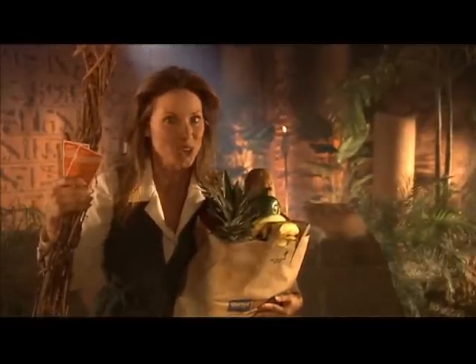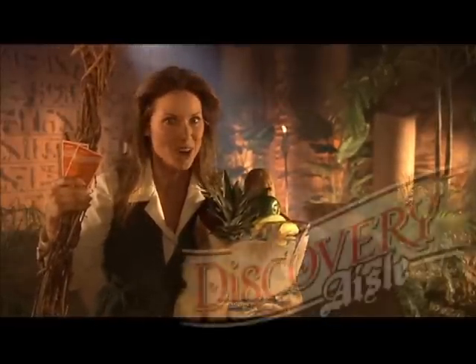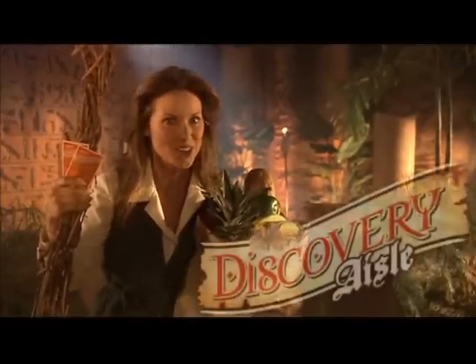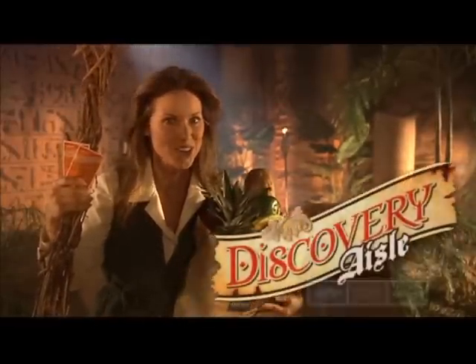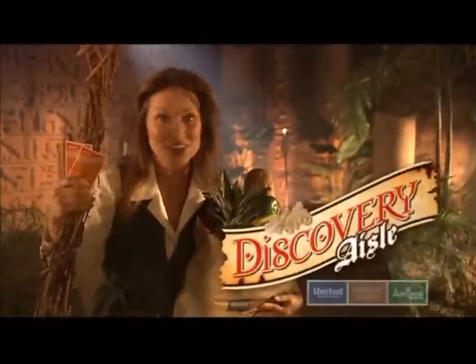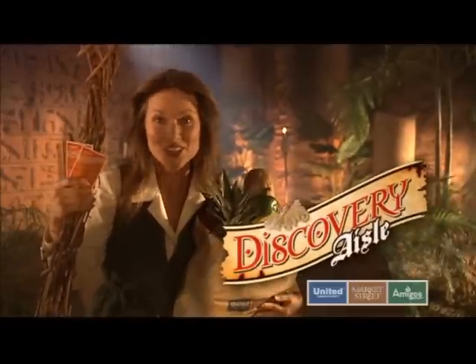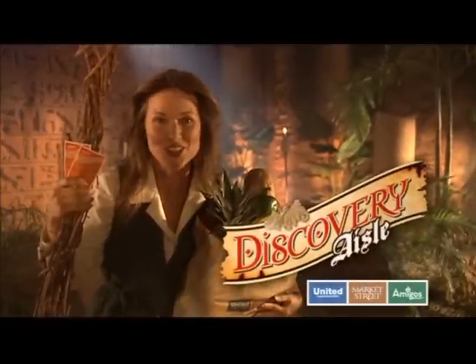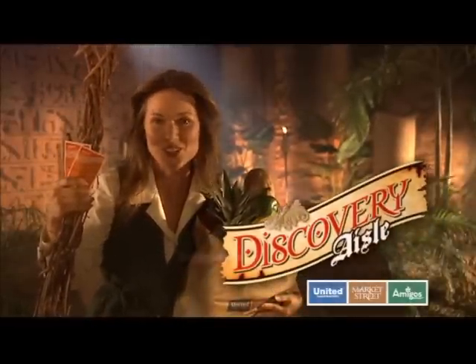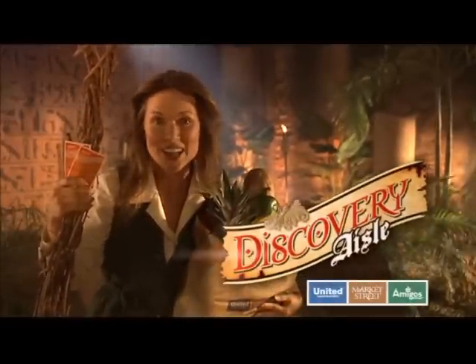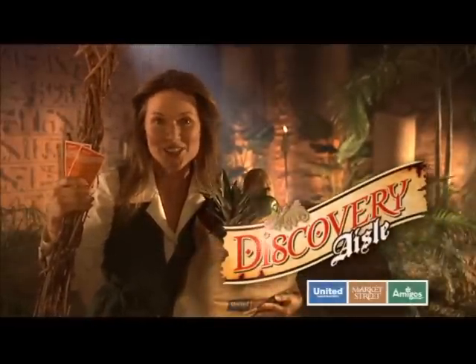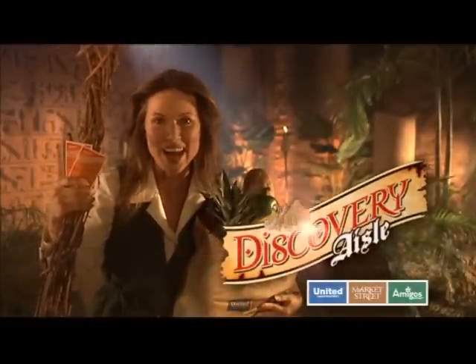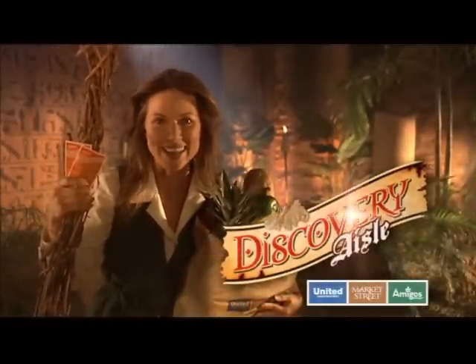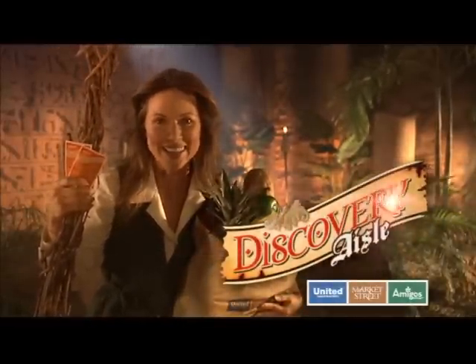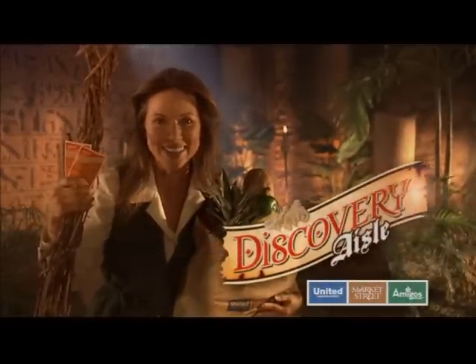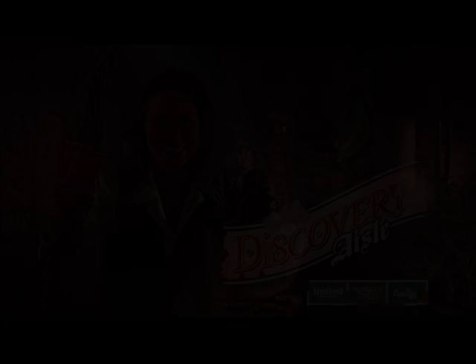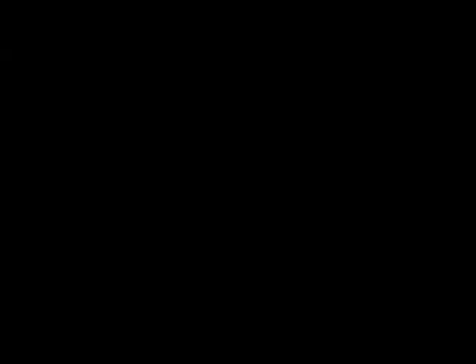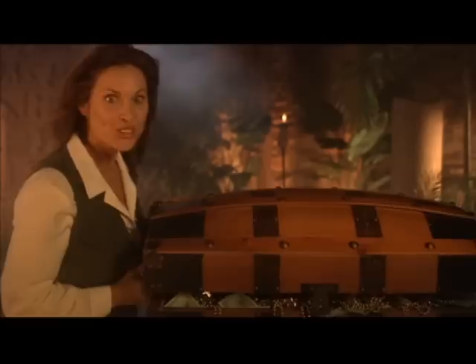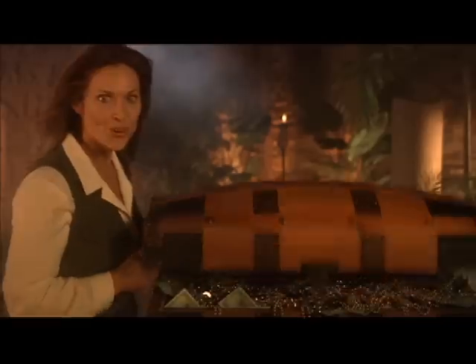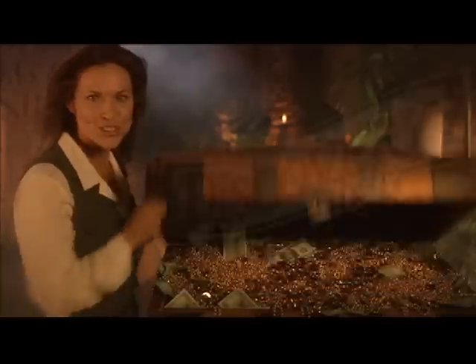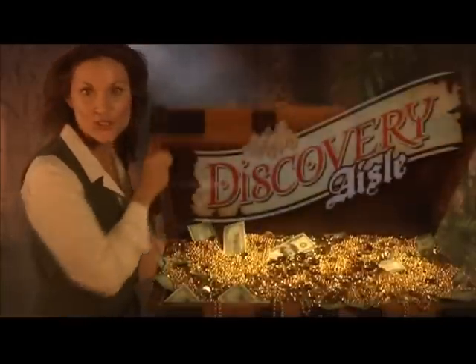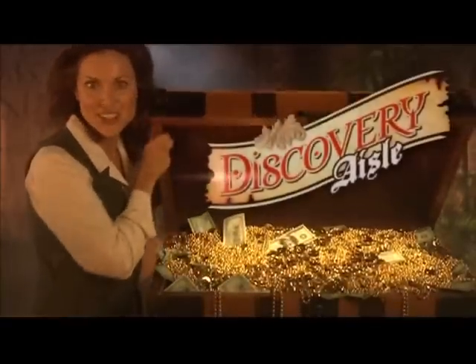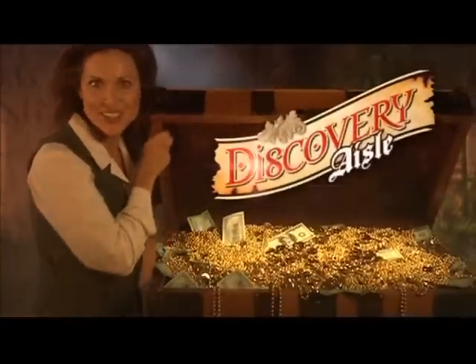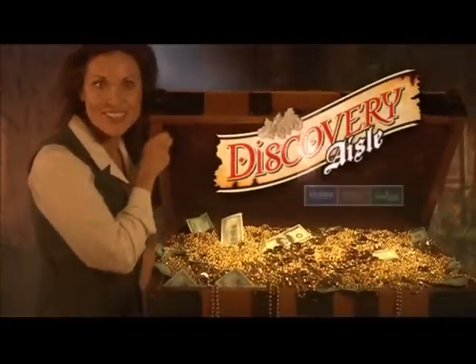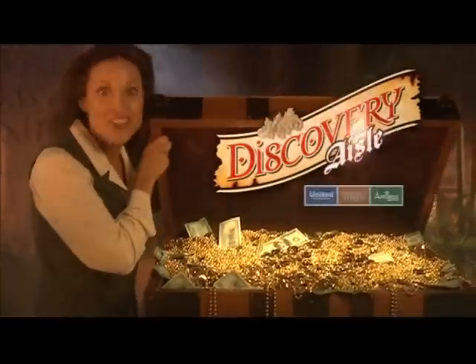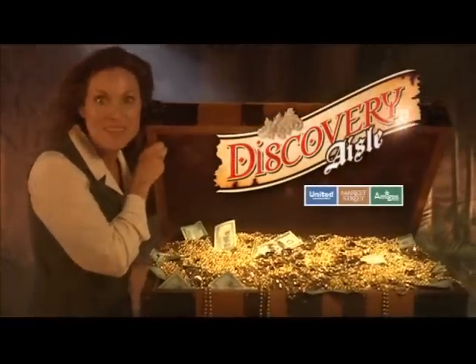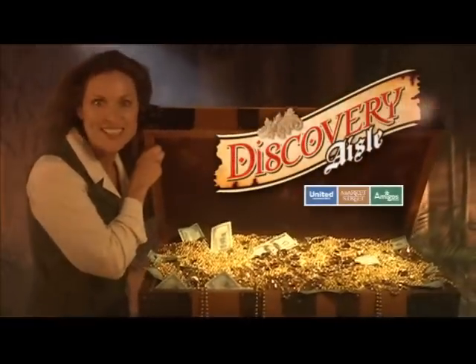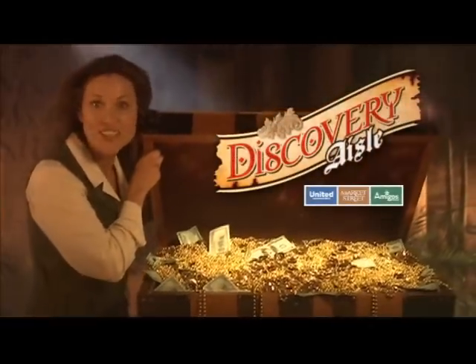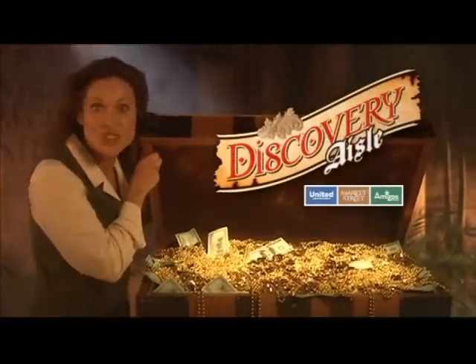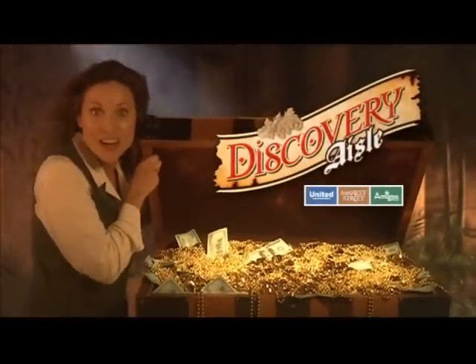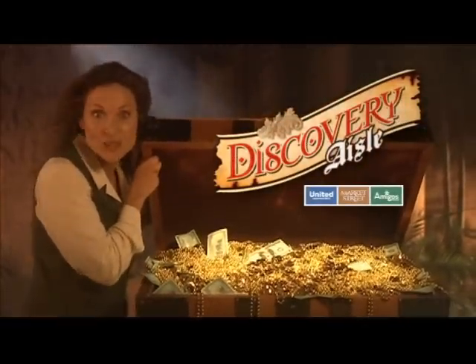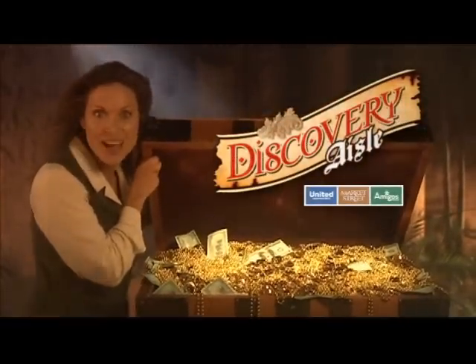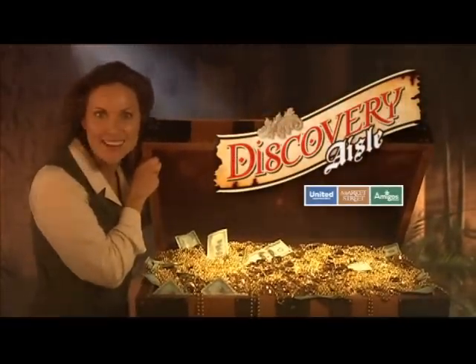Your treasure is just a scratch away. Your treasure could be just a scratch away.